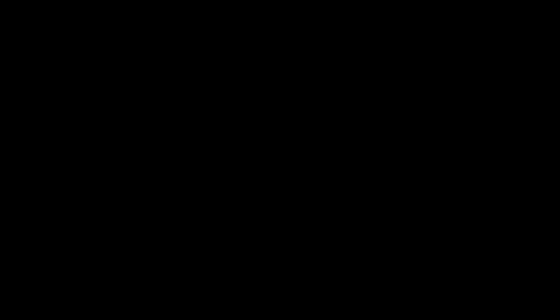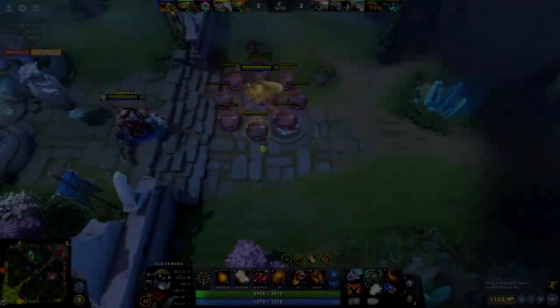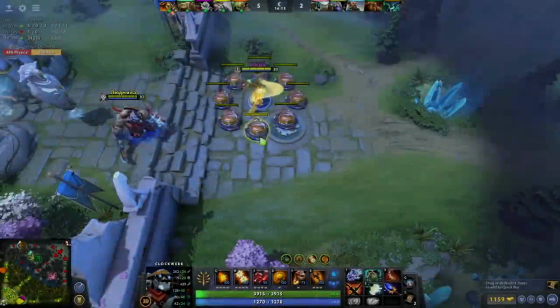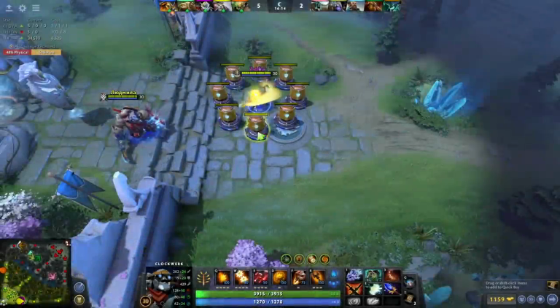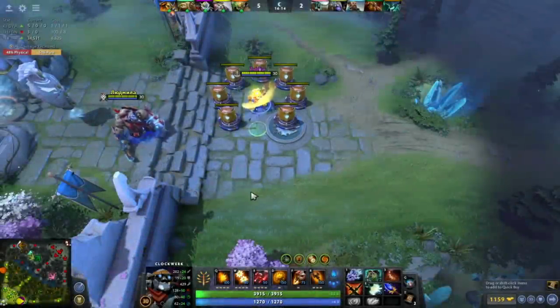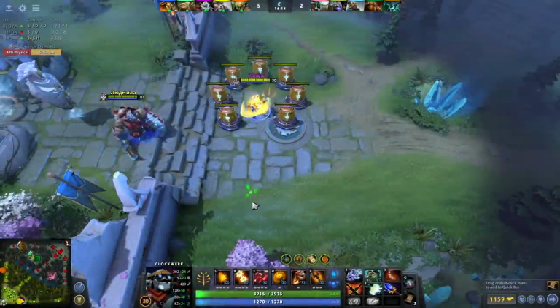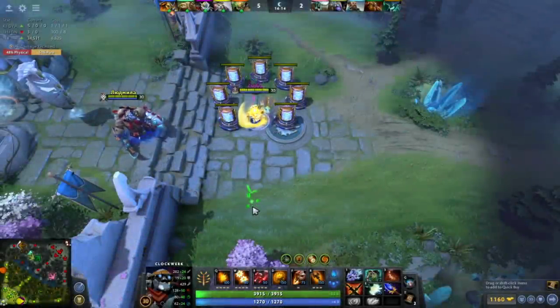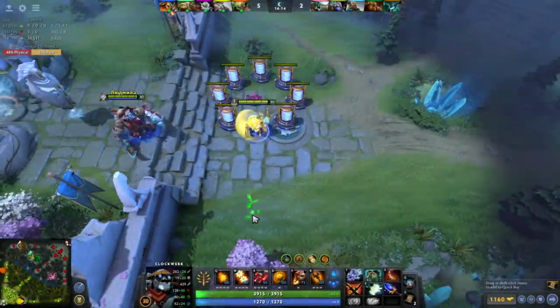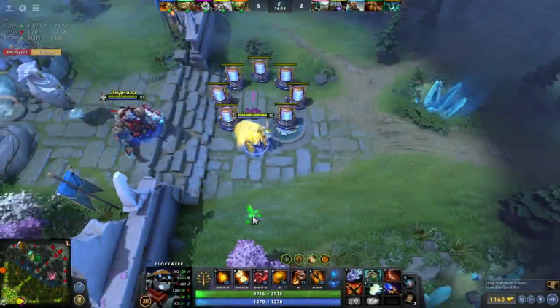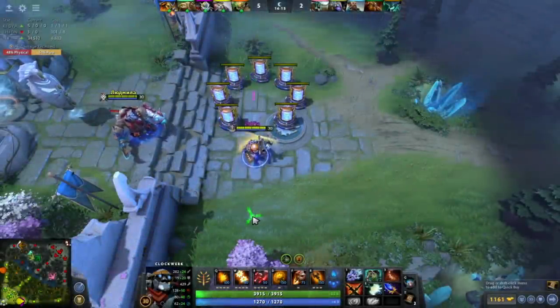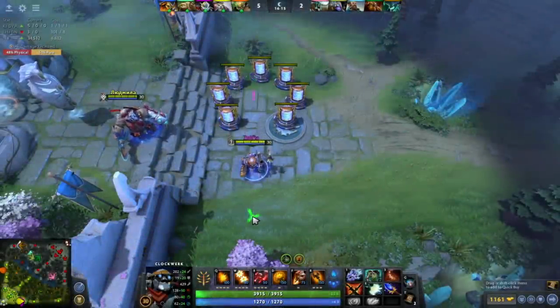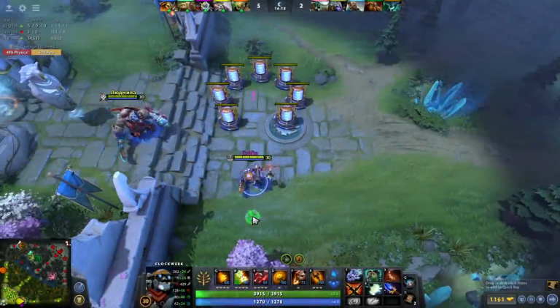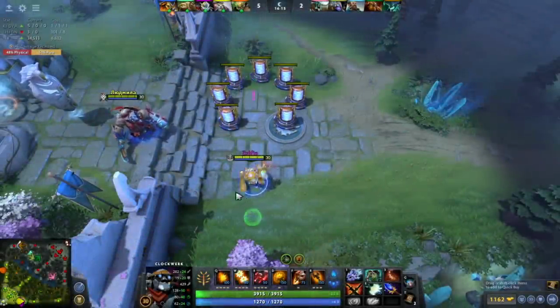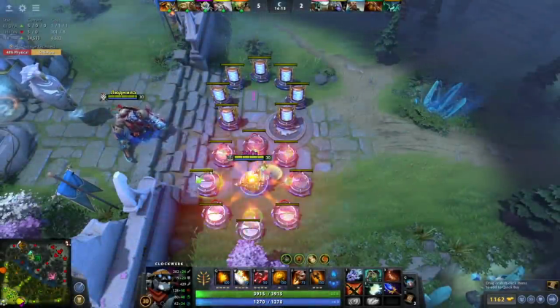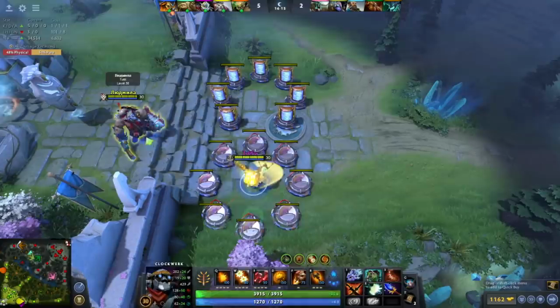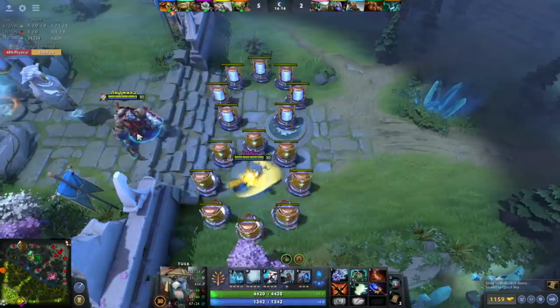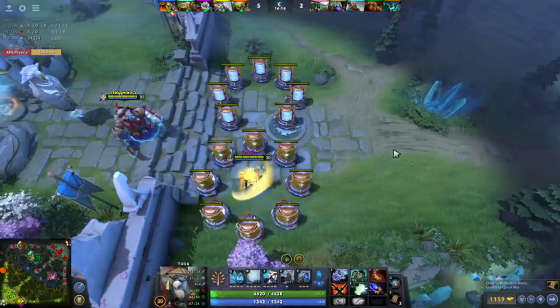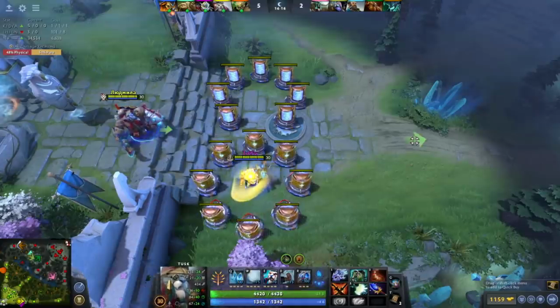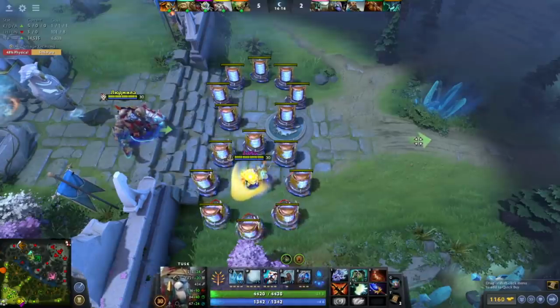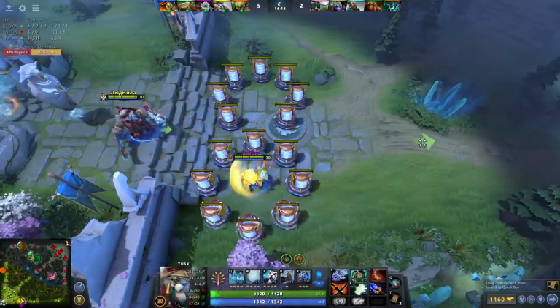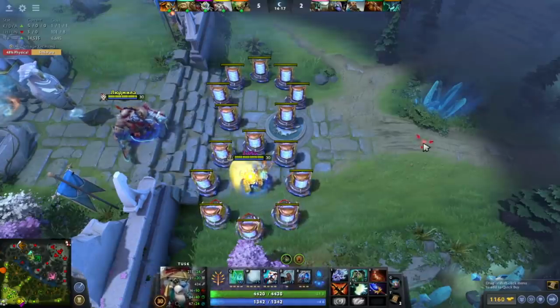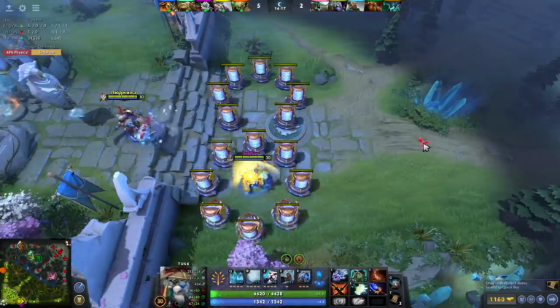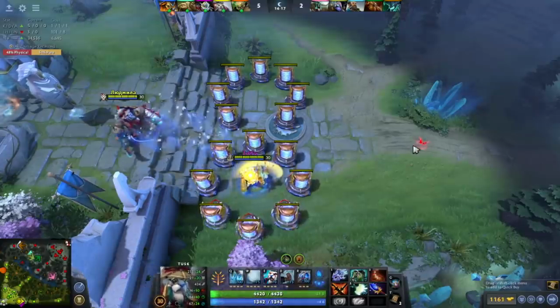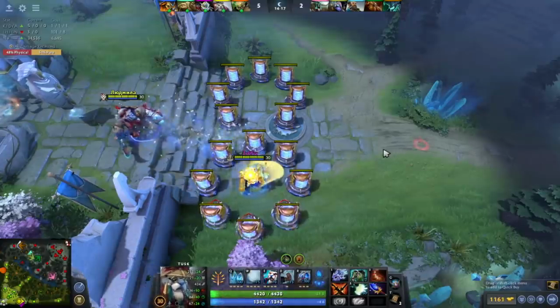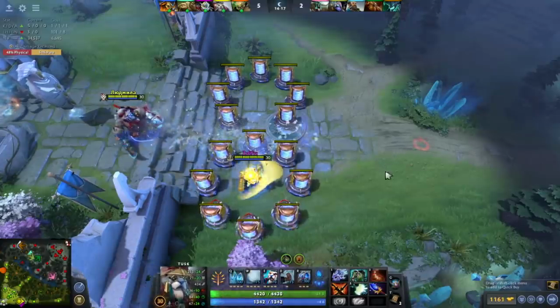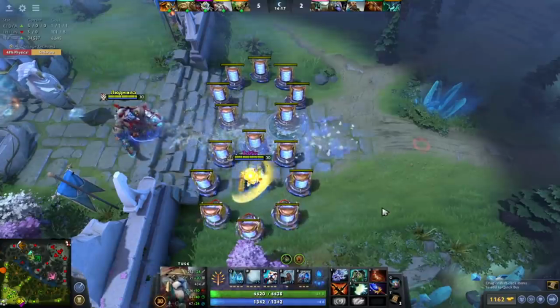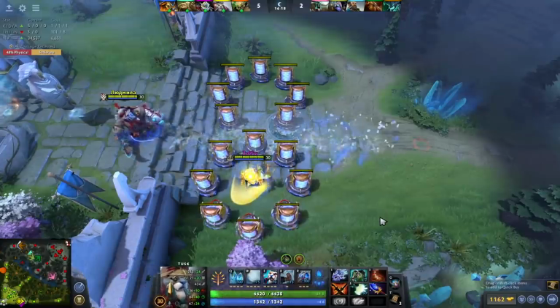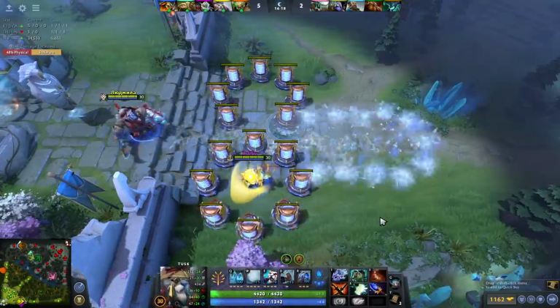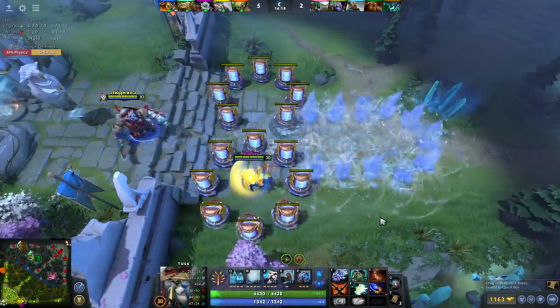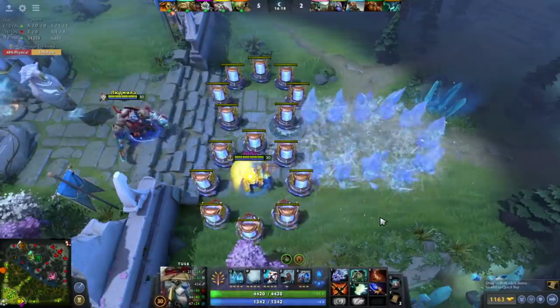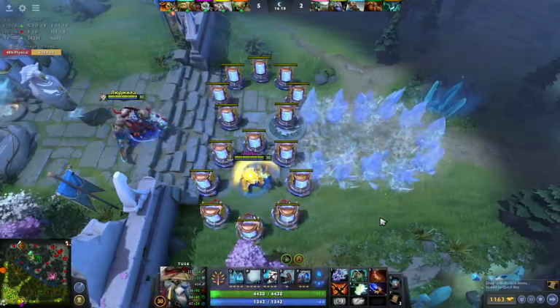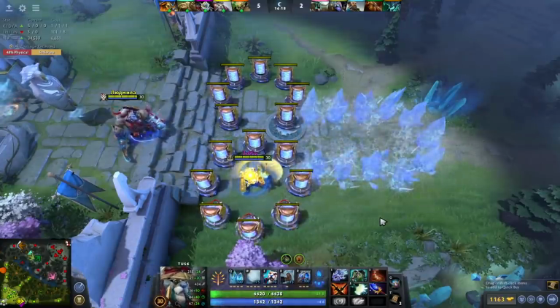Use Power Cogs twice, followed by Tusk's Ice Shards right here, and you've made art.